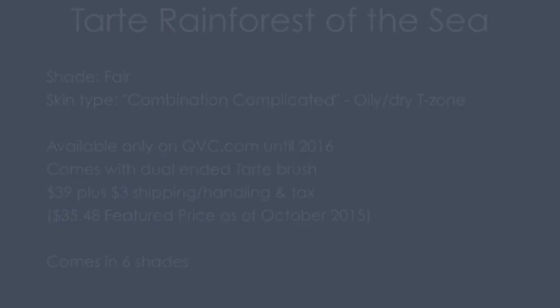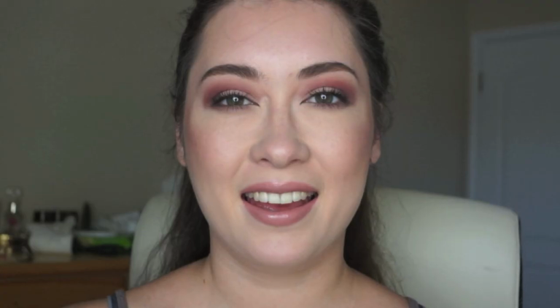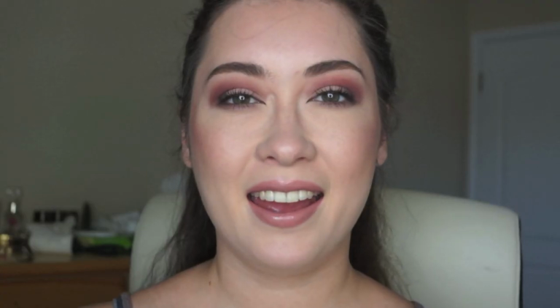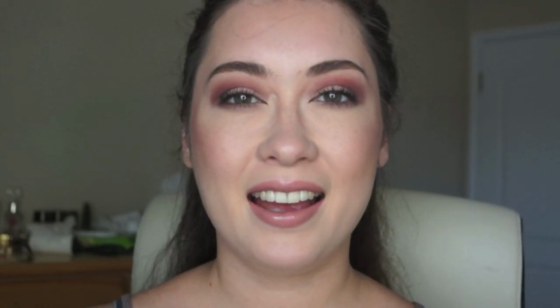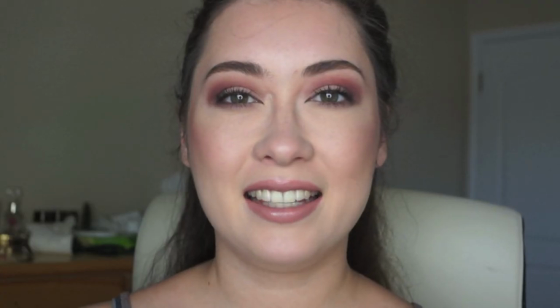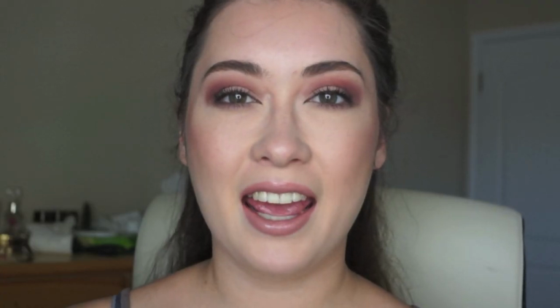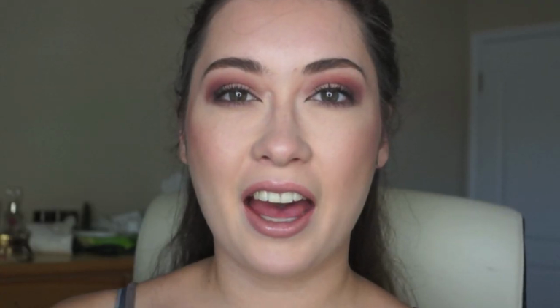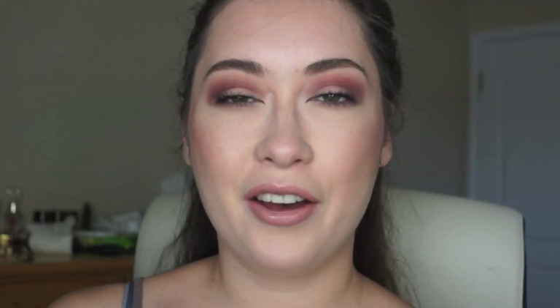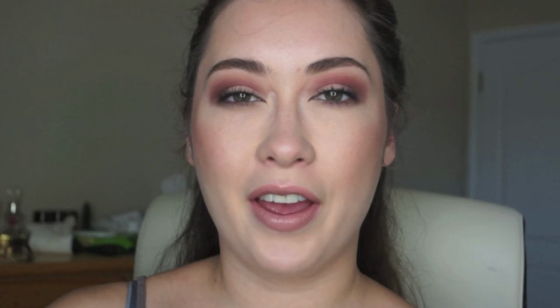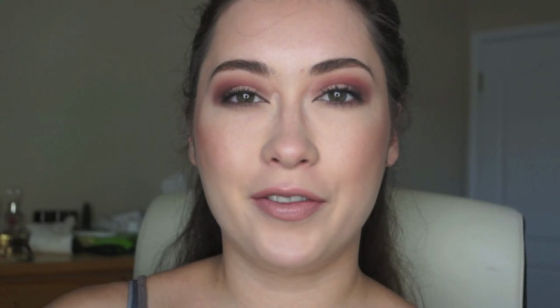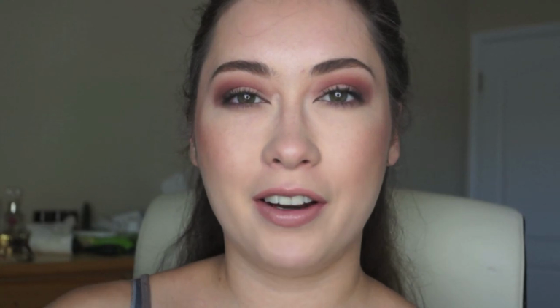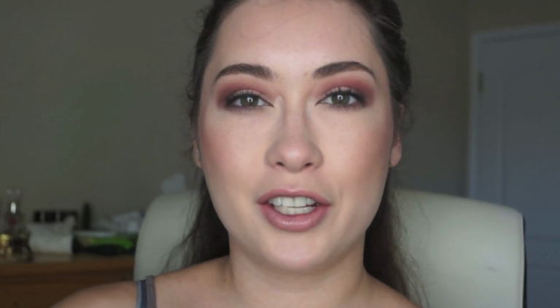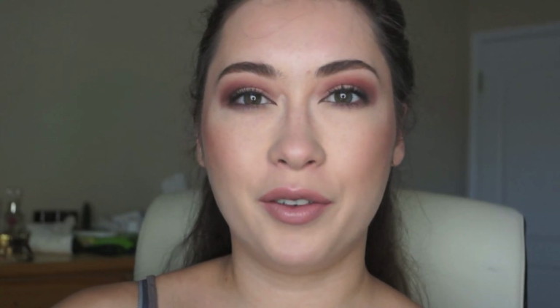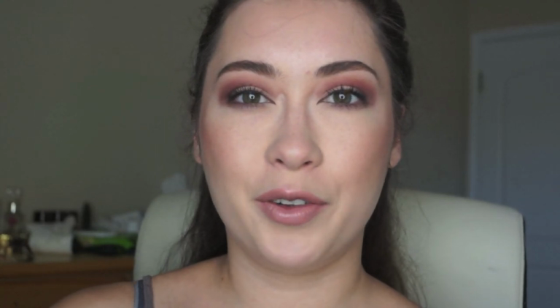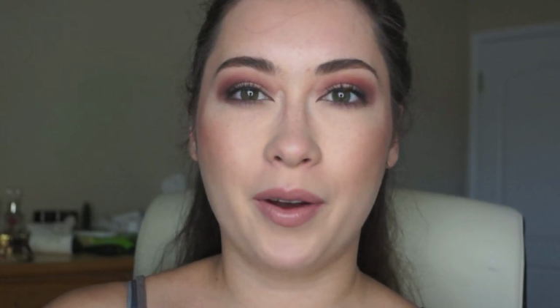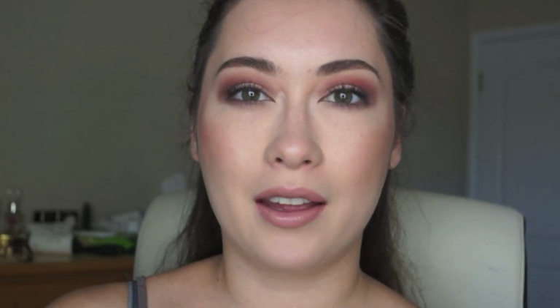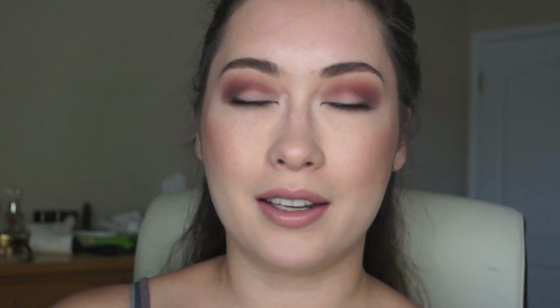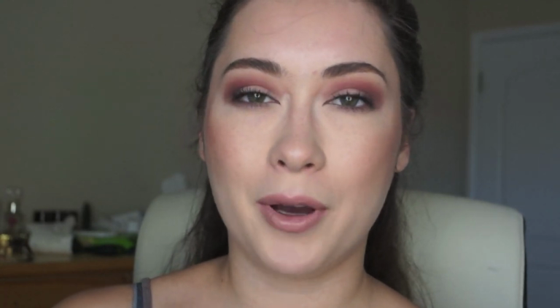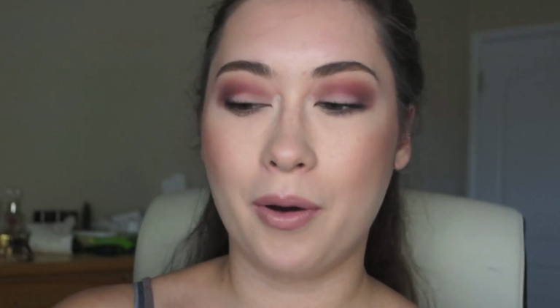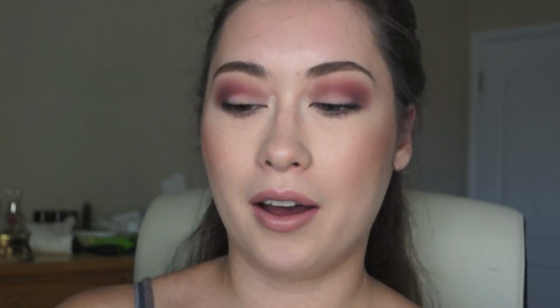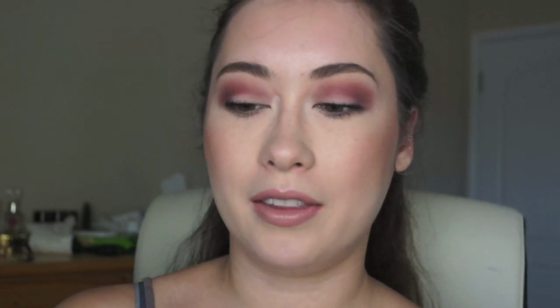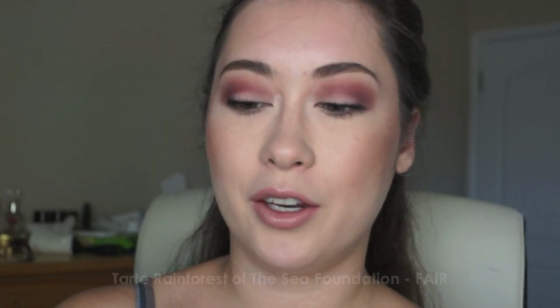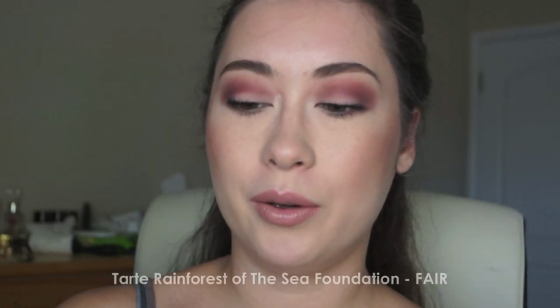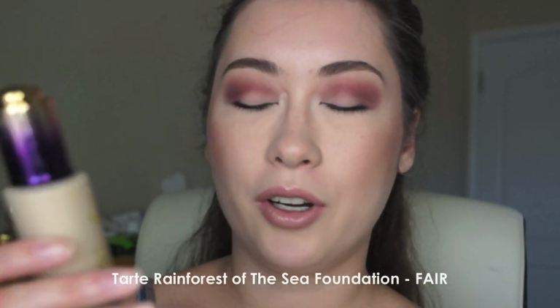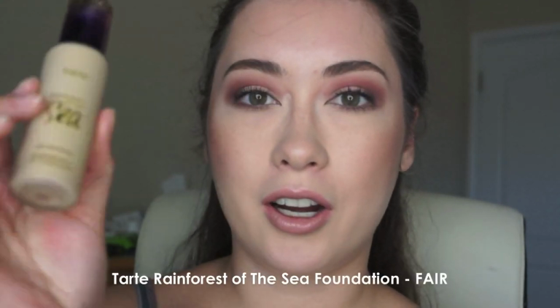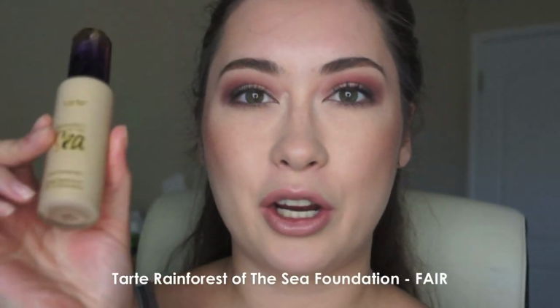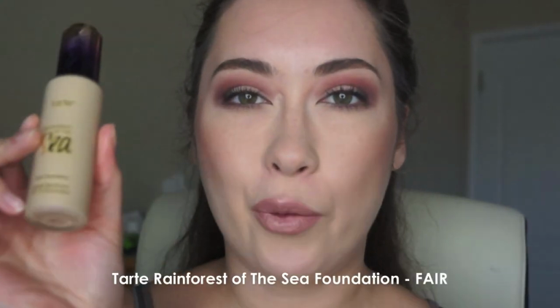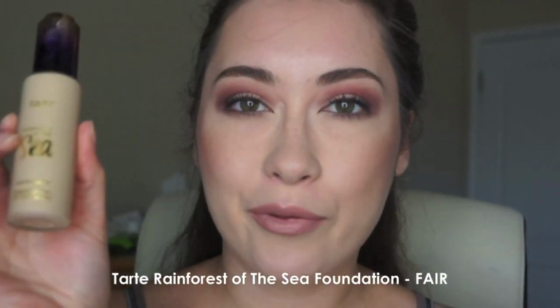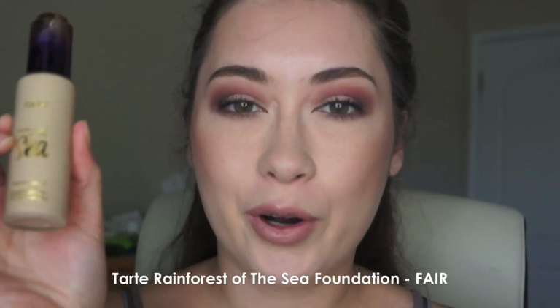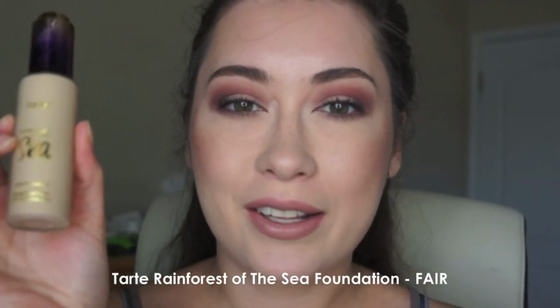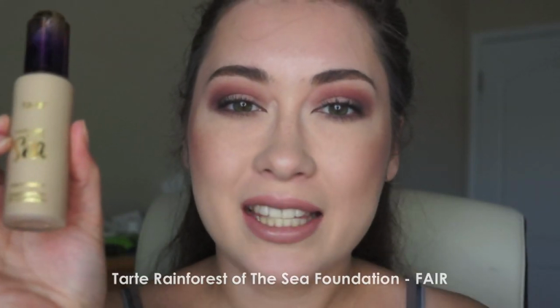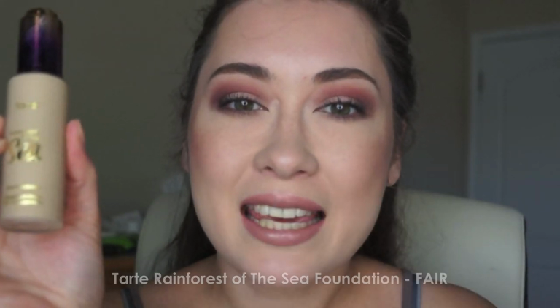Hey guys, today I have a foundation review and demo on the new Tarte Rainforest of the Sea.